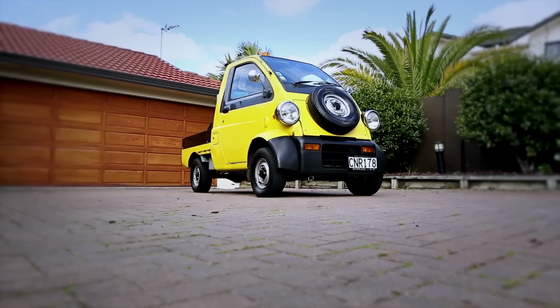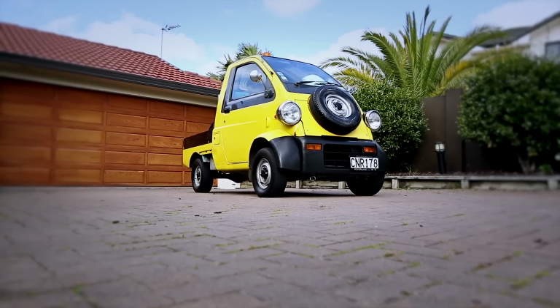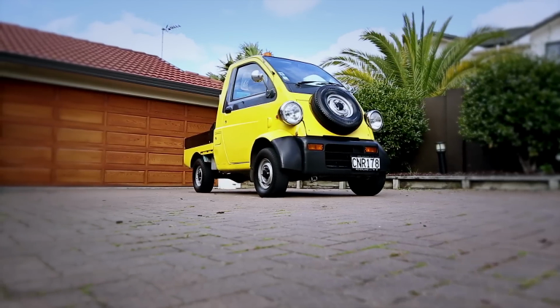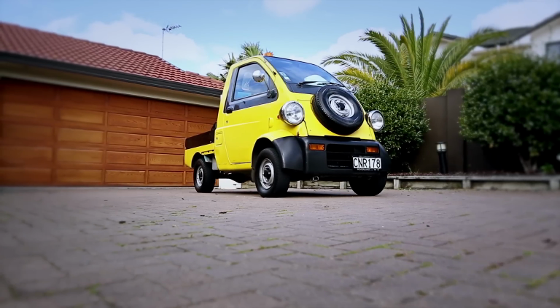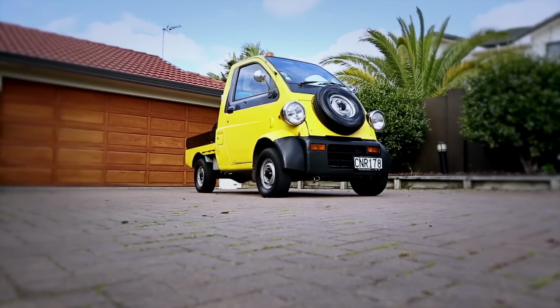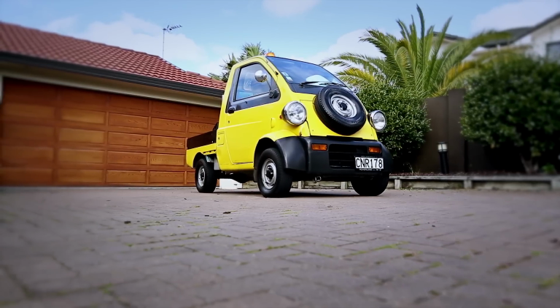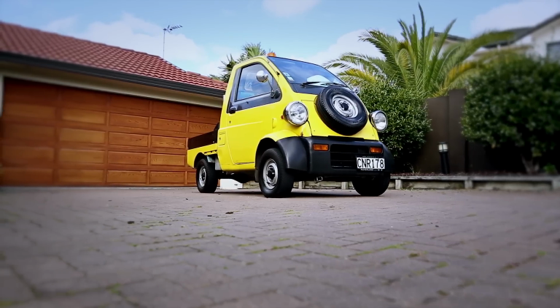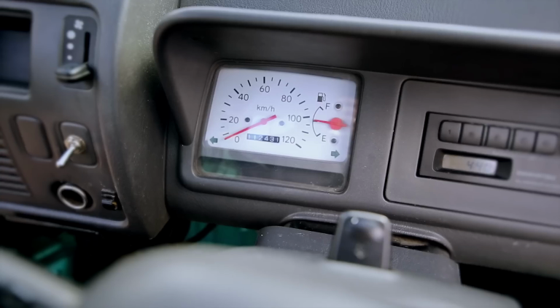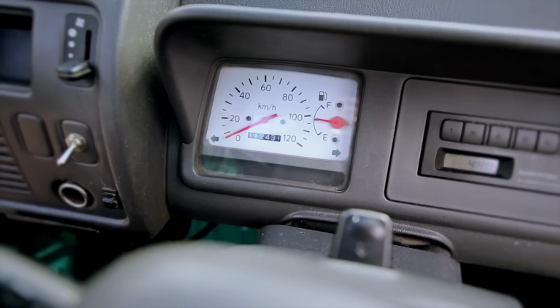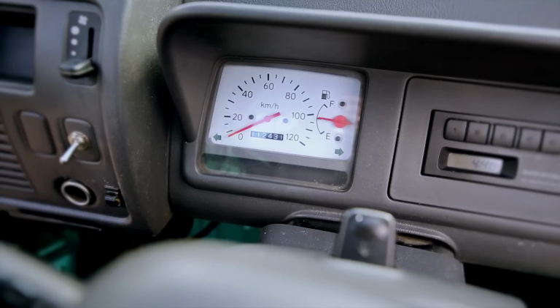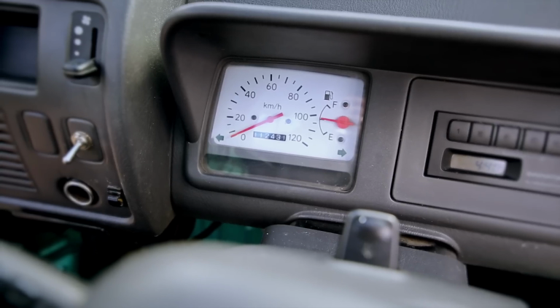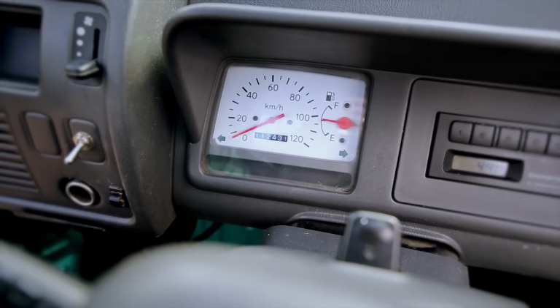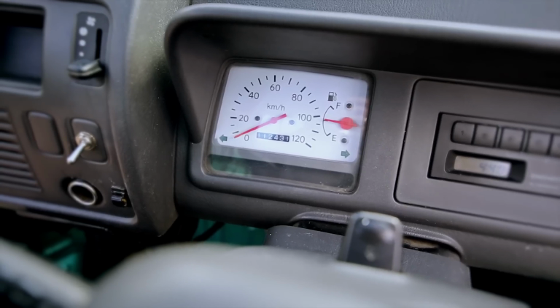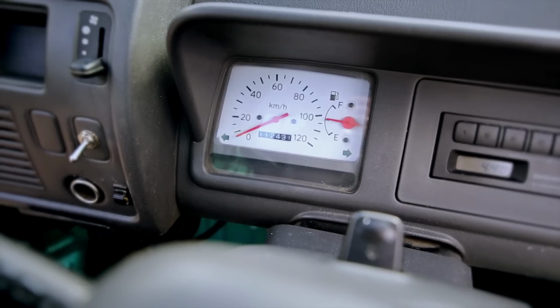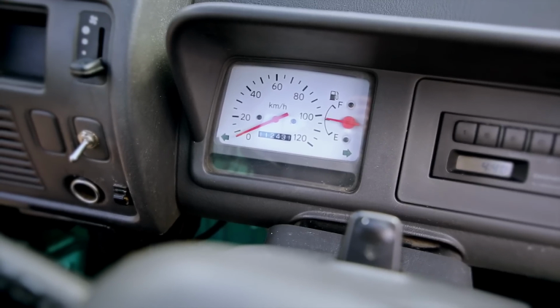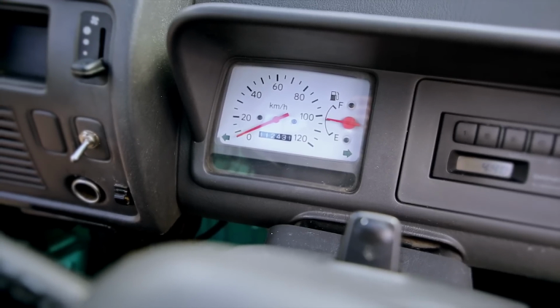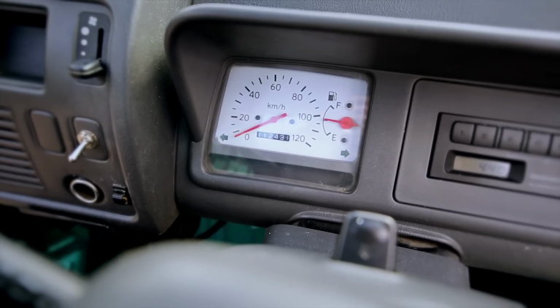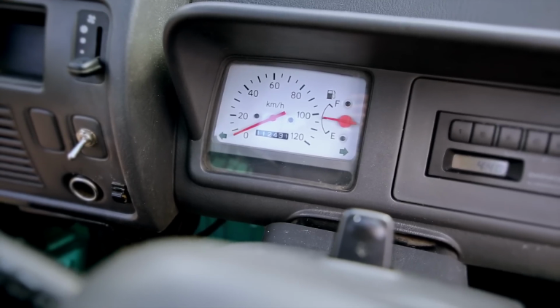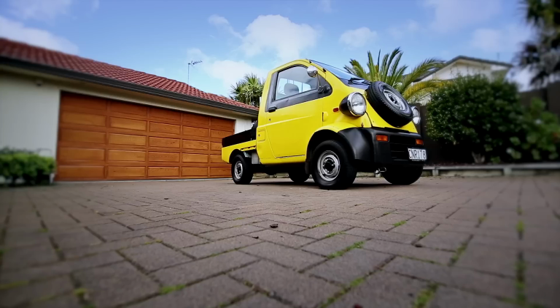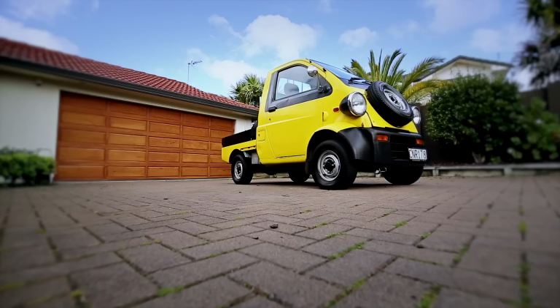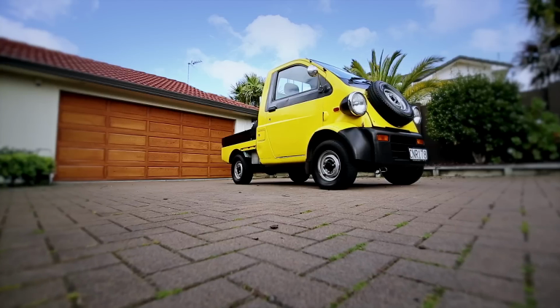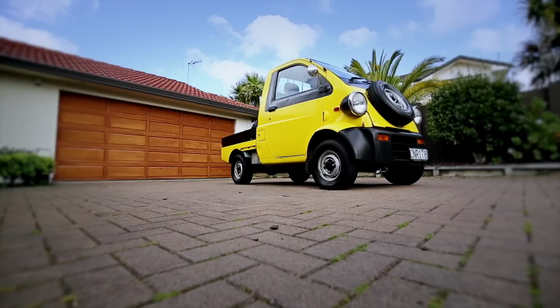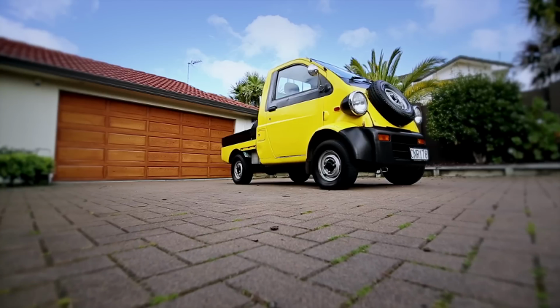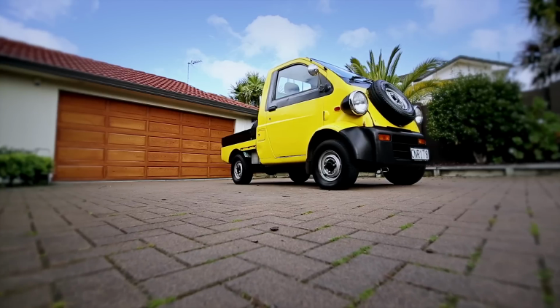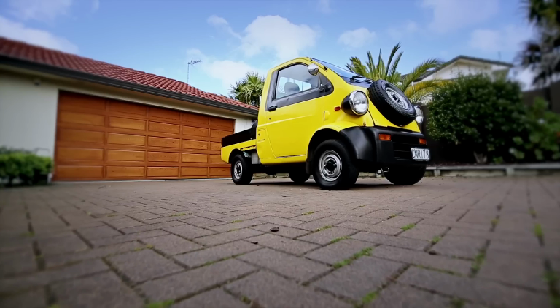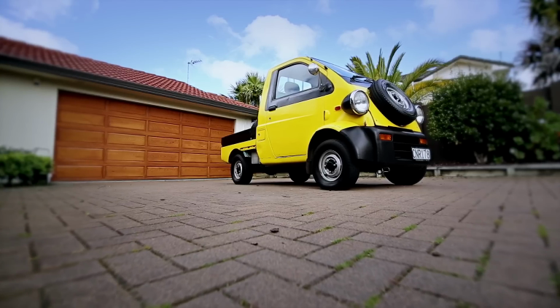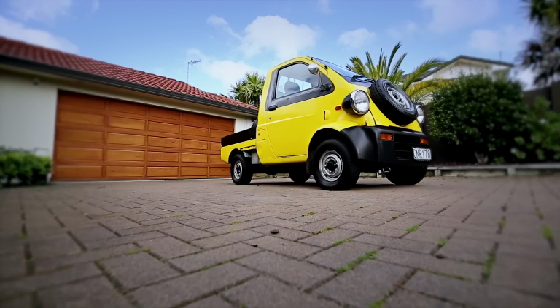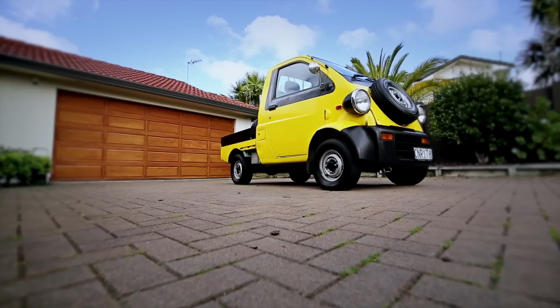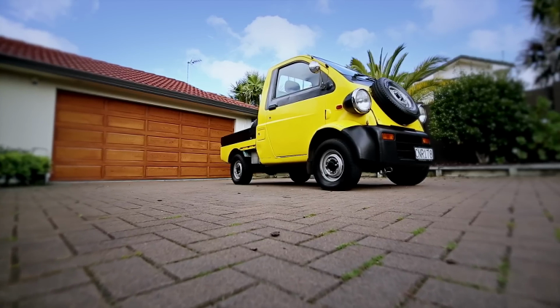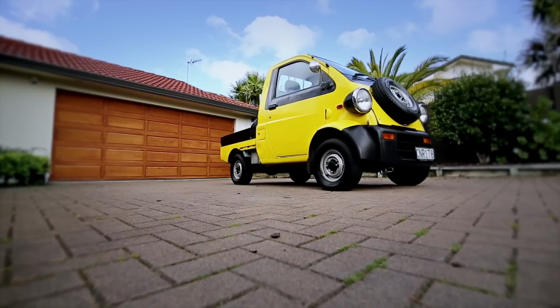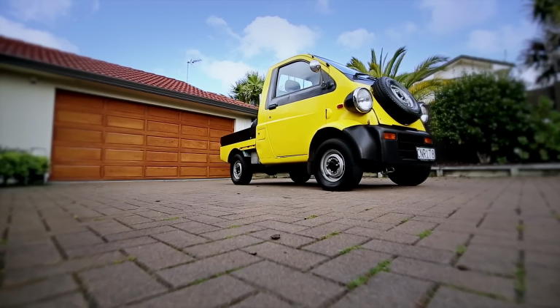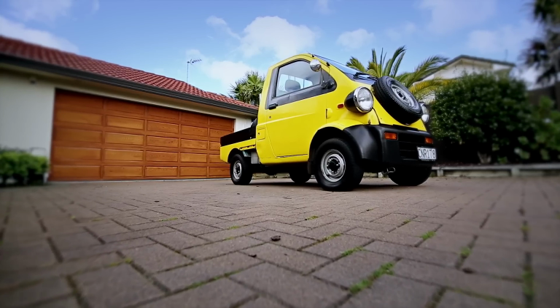As usual, these are illegal in Australia, but because we're in New Zealand, we're going to take it for a drive.